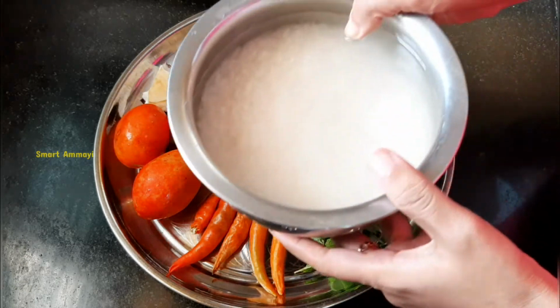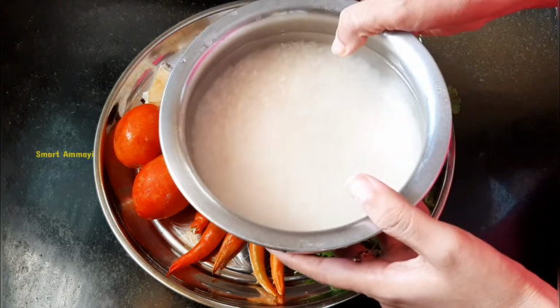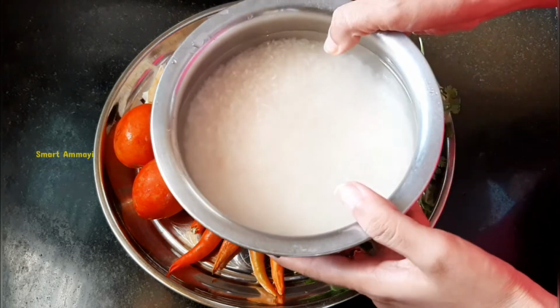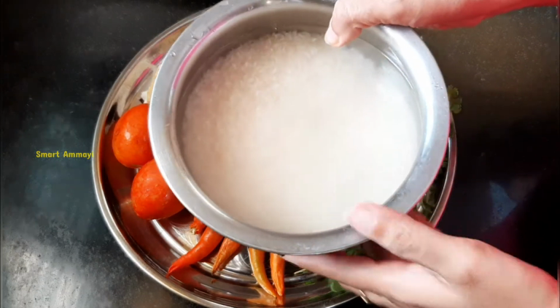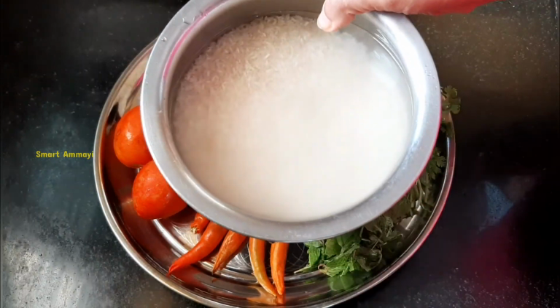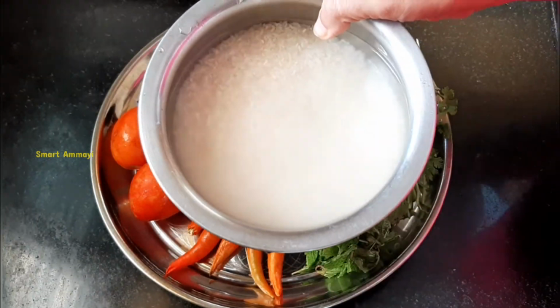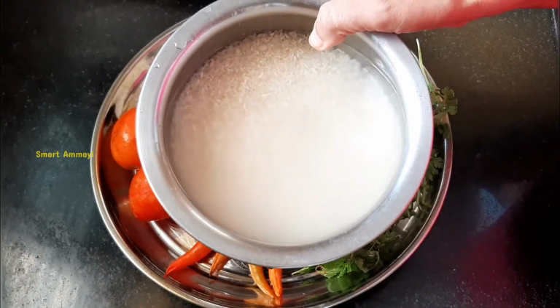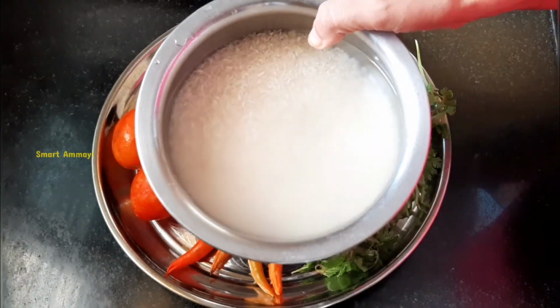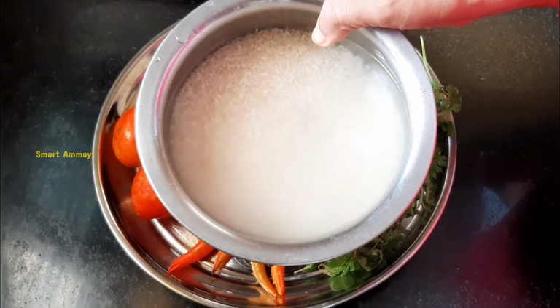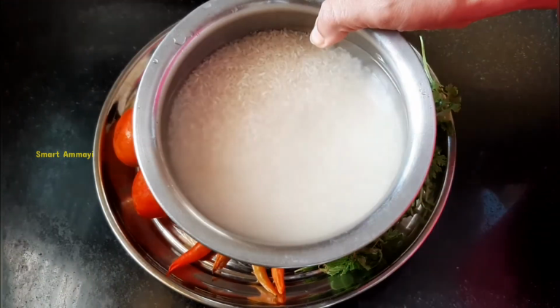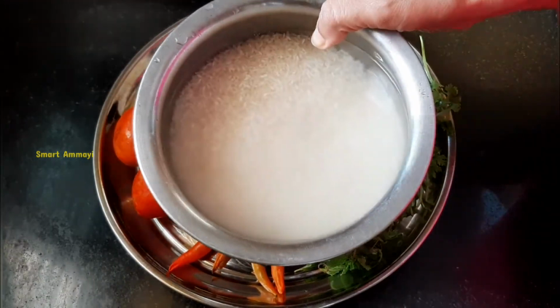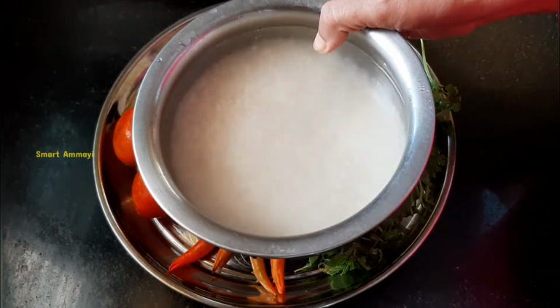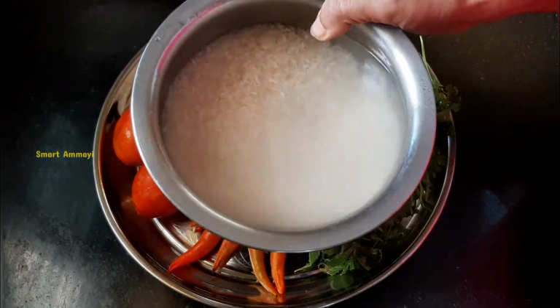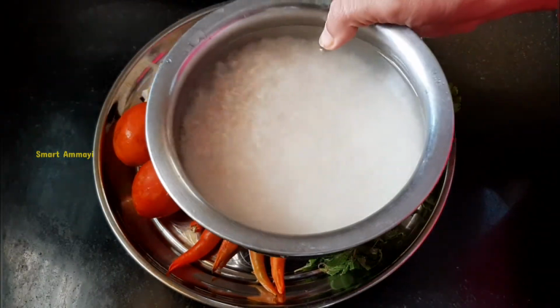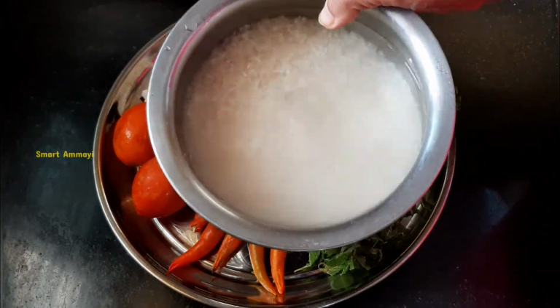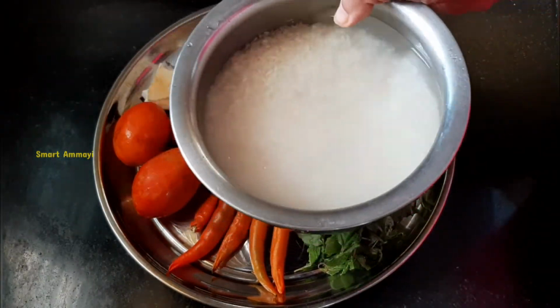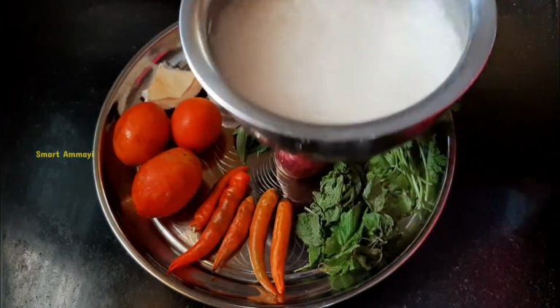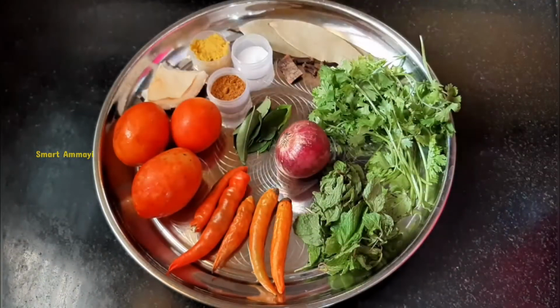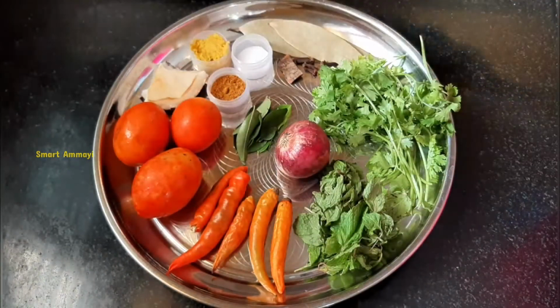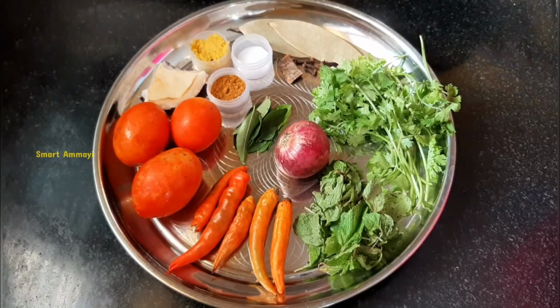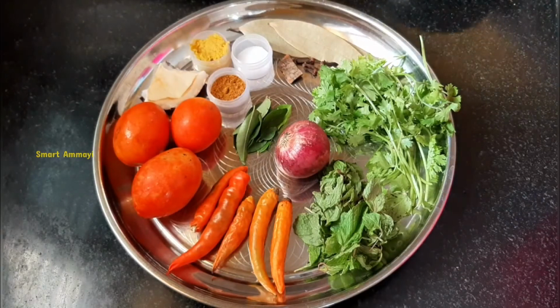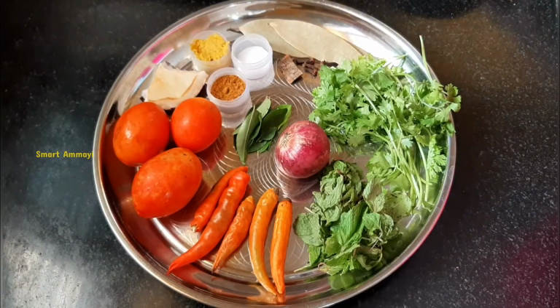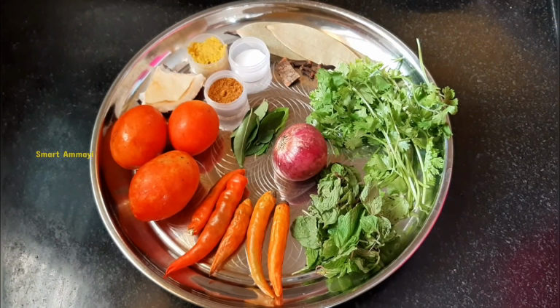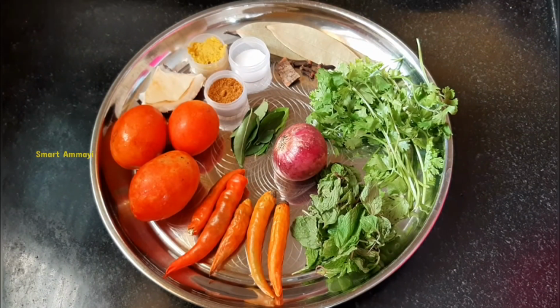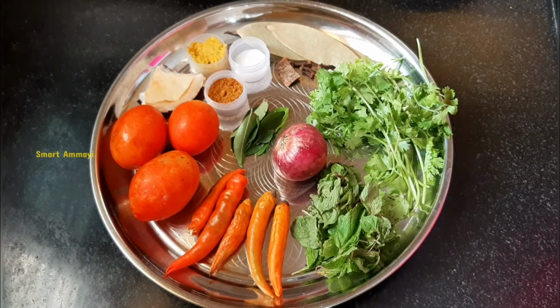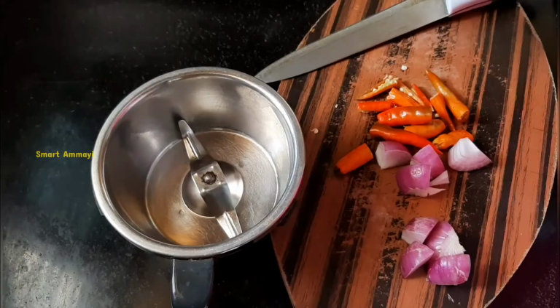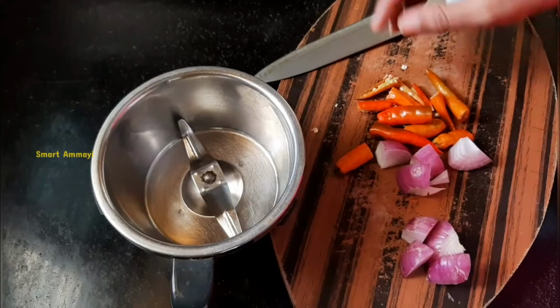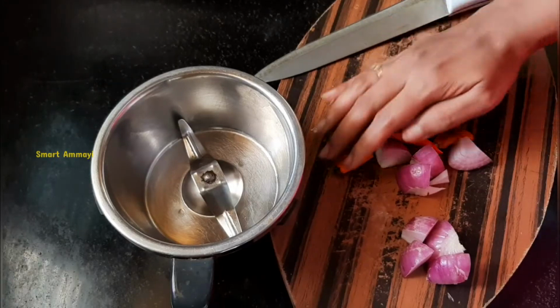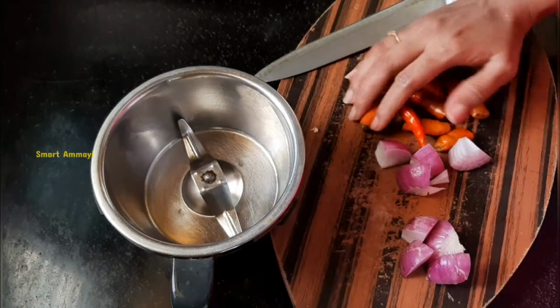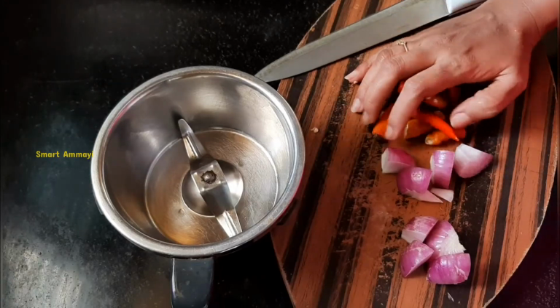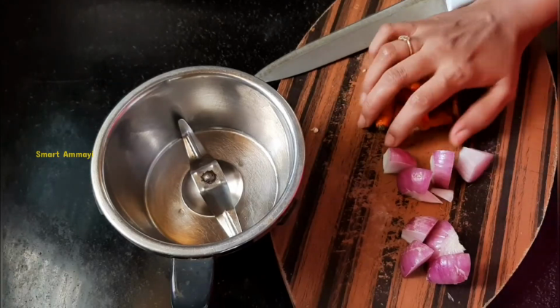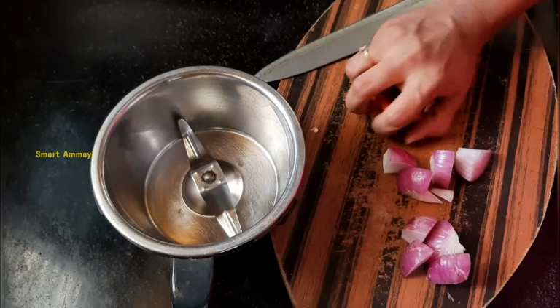Here you are looking at the items. First, I am going to use BM. I am going to make rice.